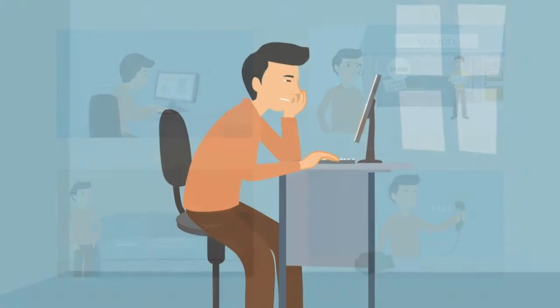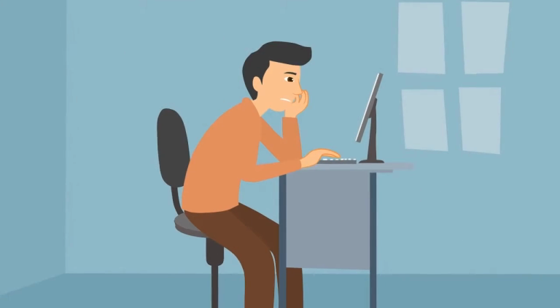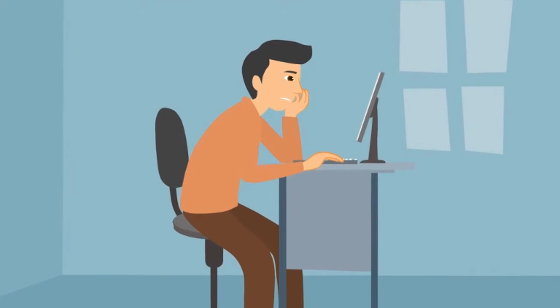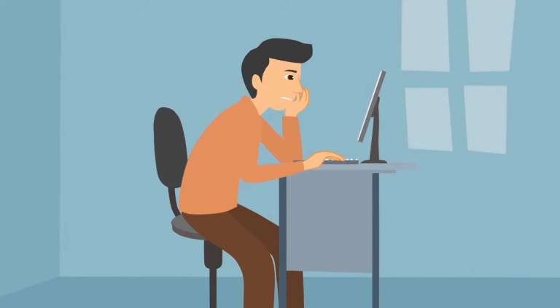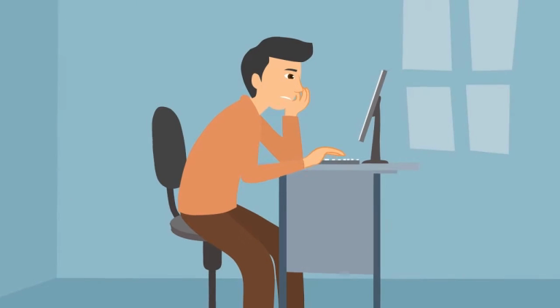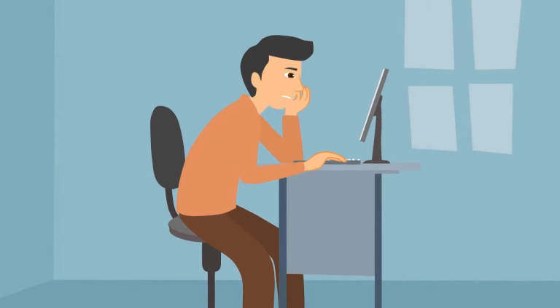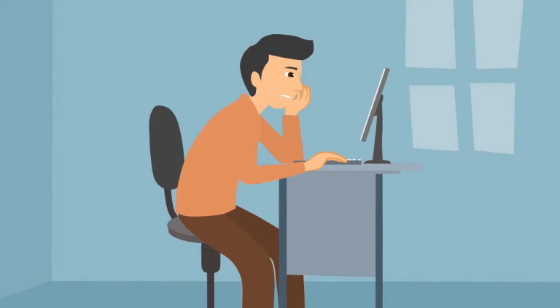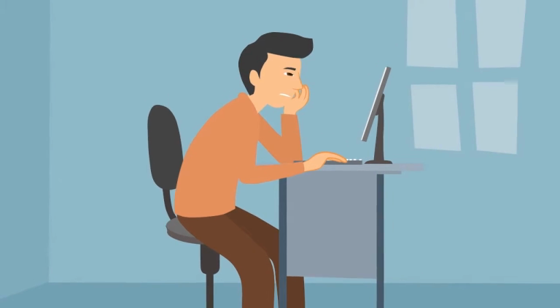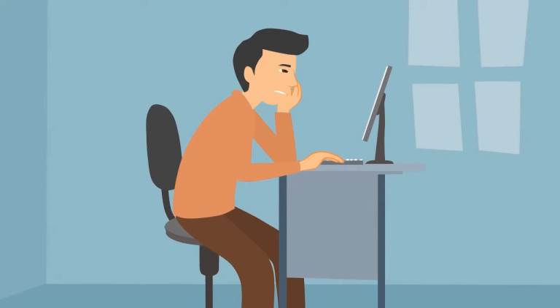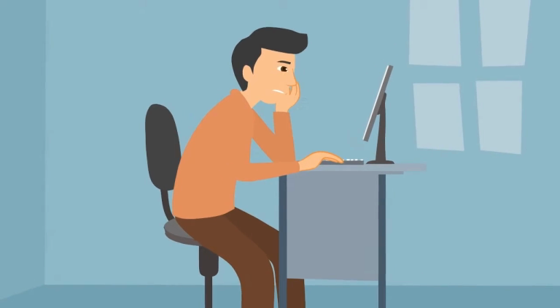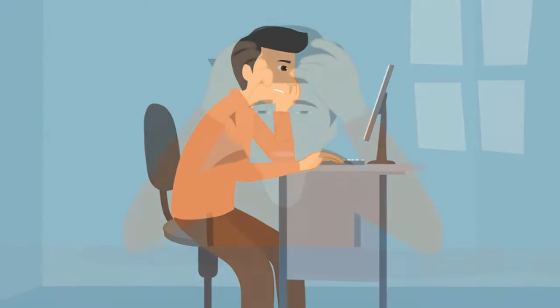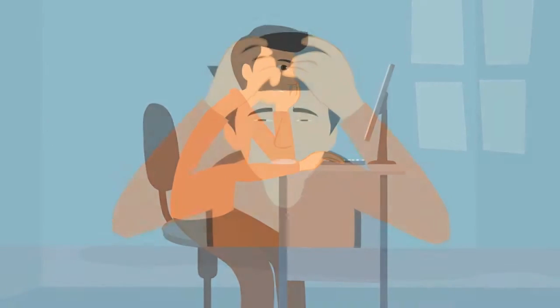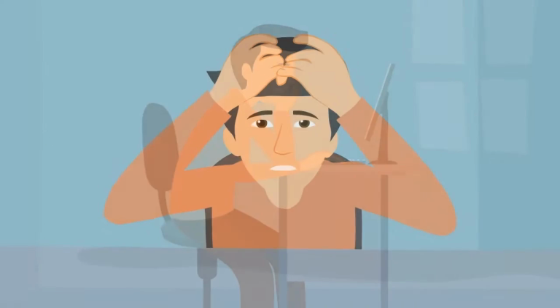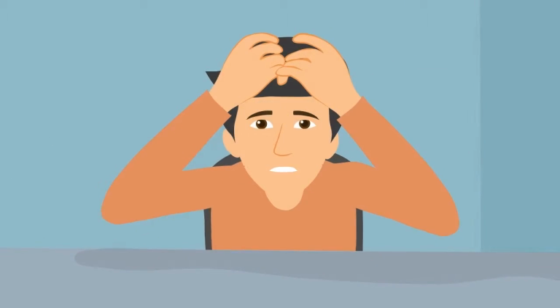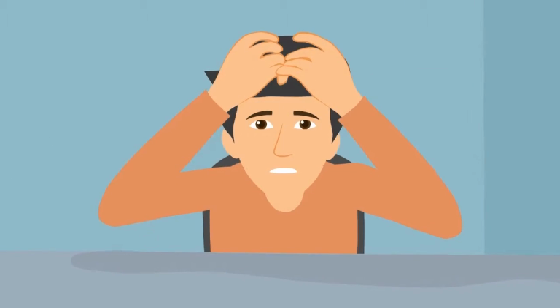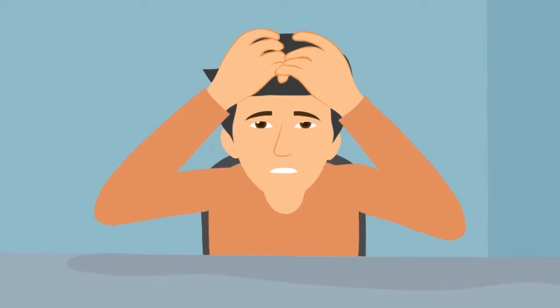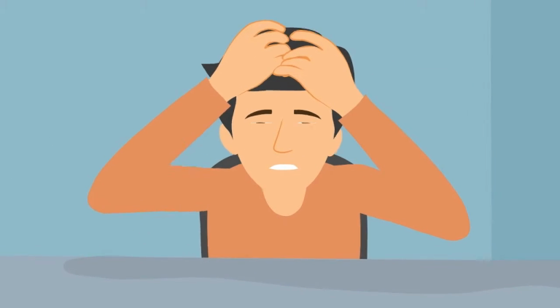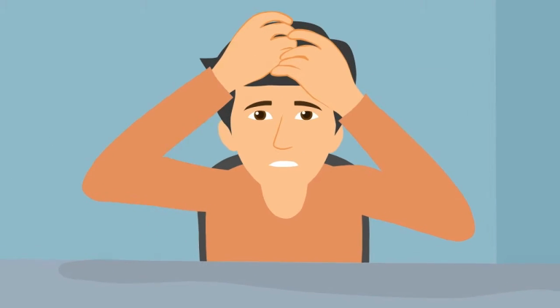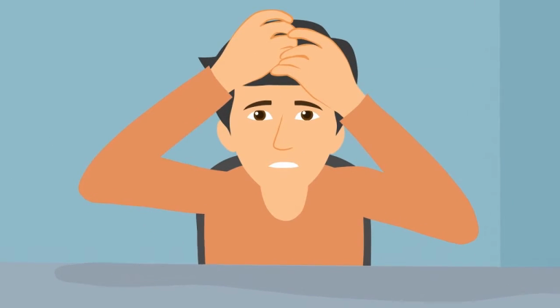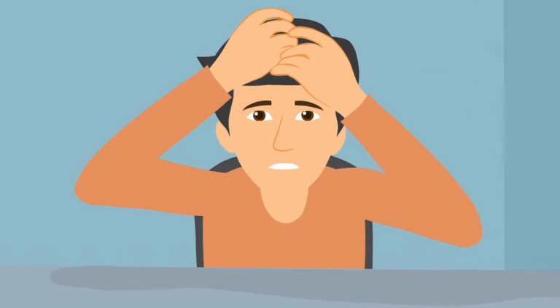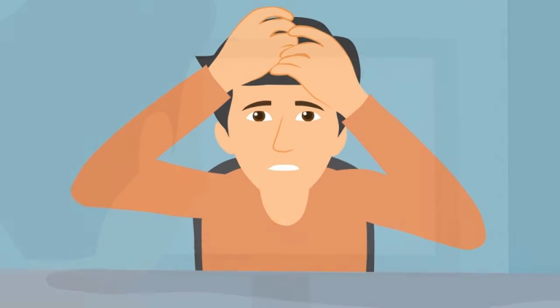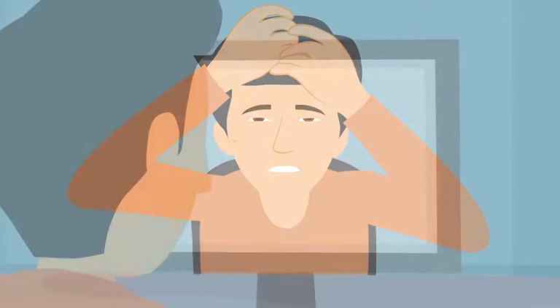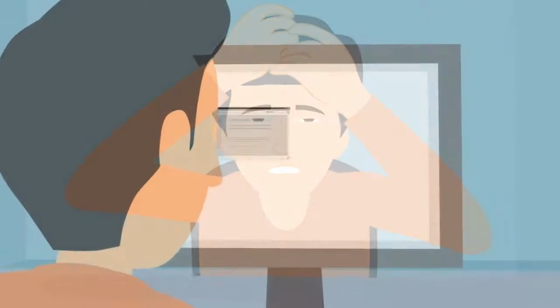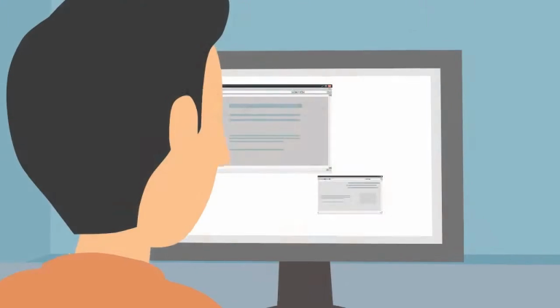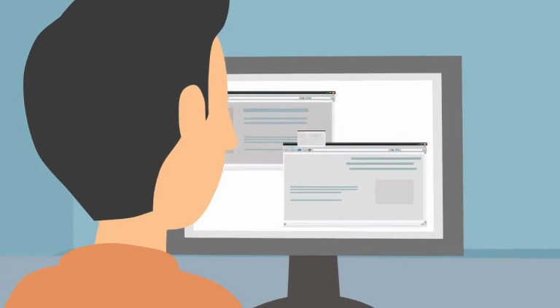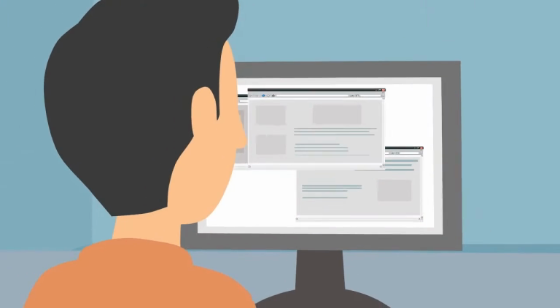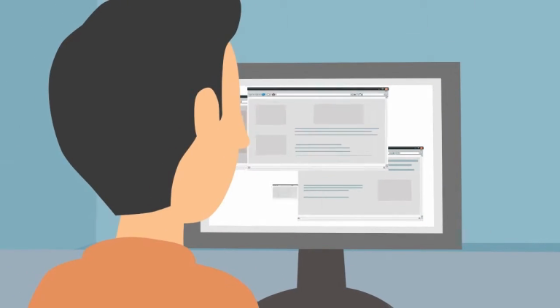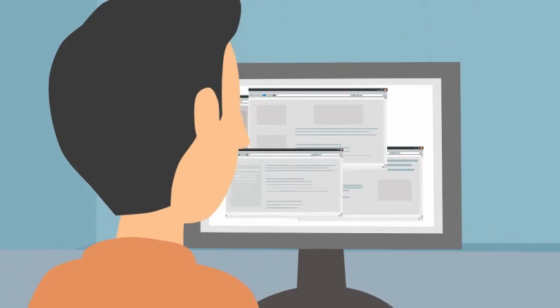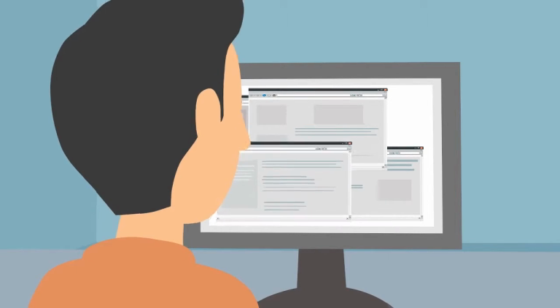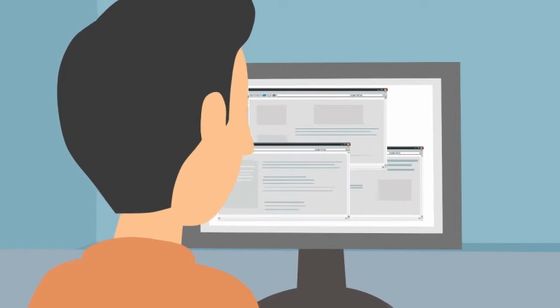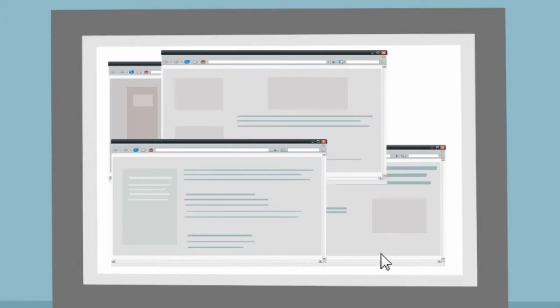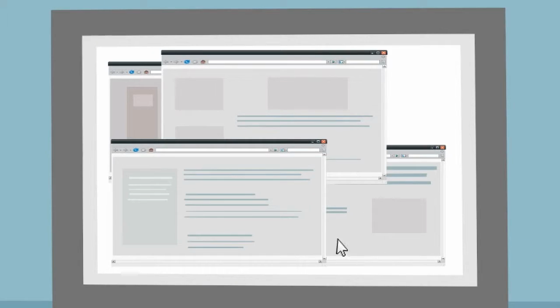Ugh, what a headache. John found himself lost in the search. But hey, we've got a solution.